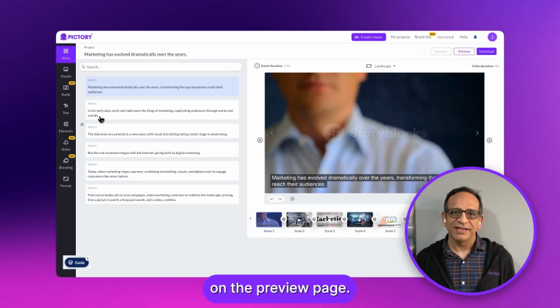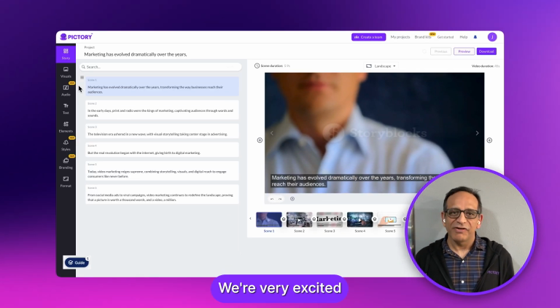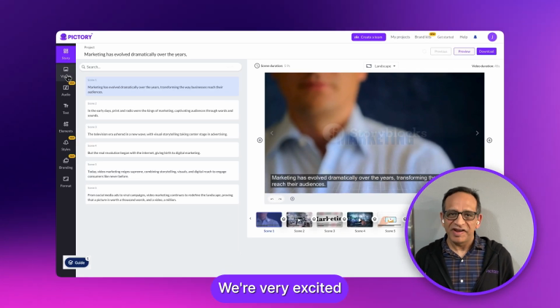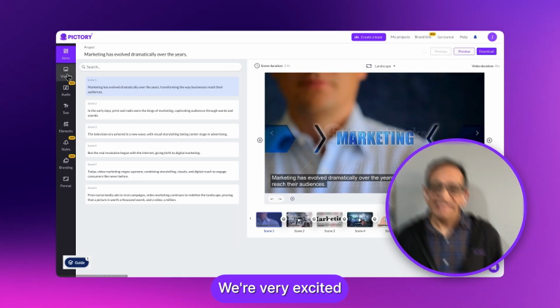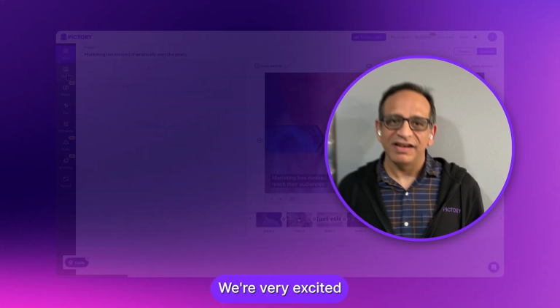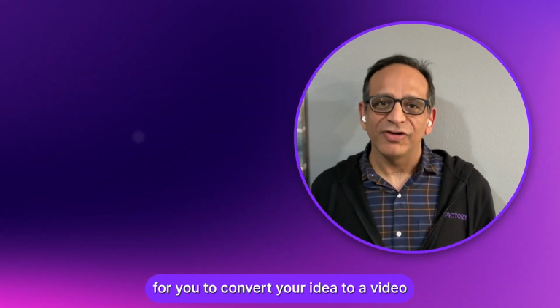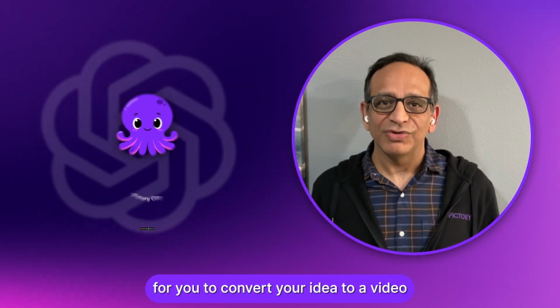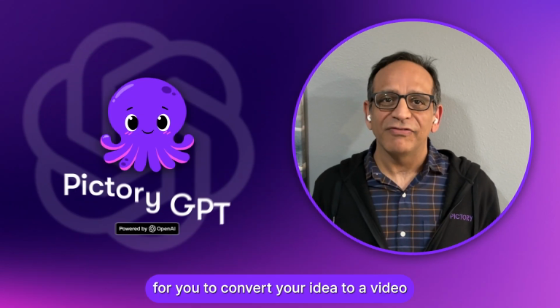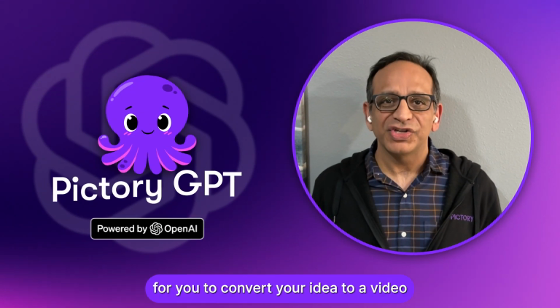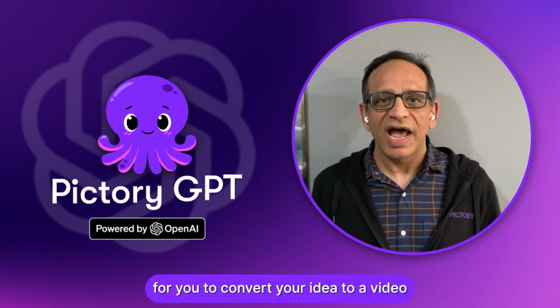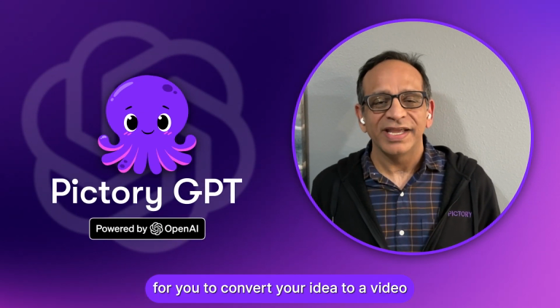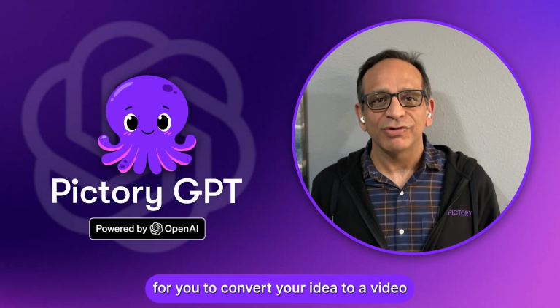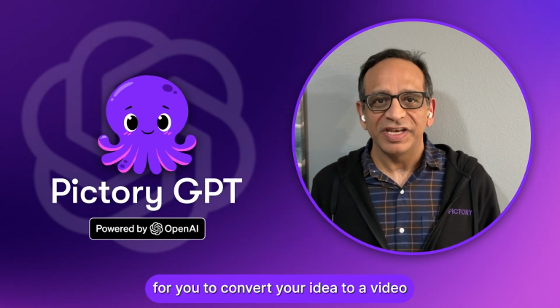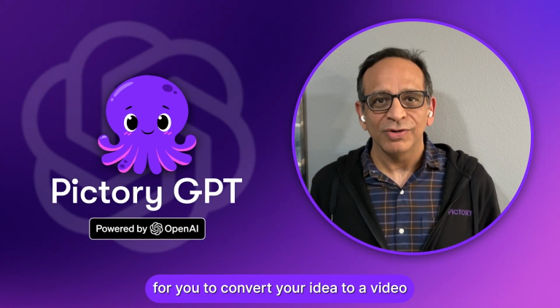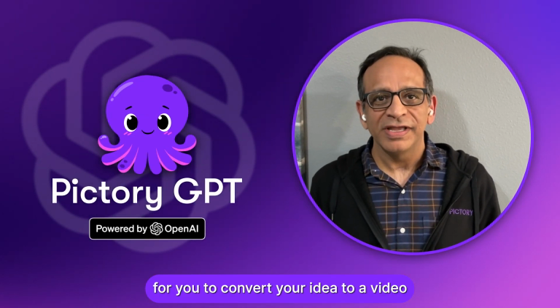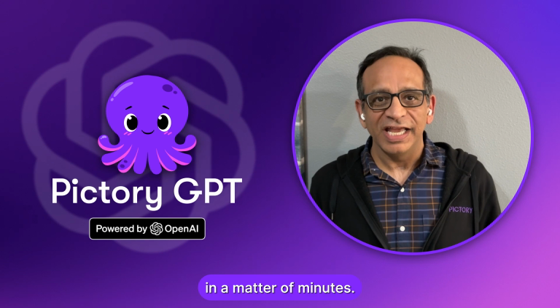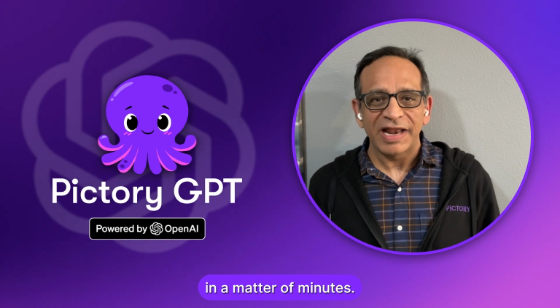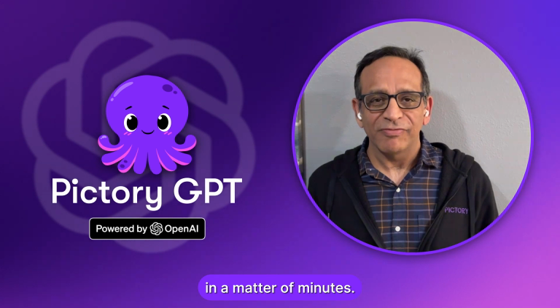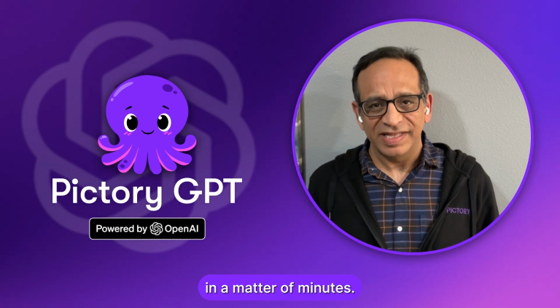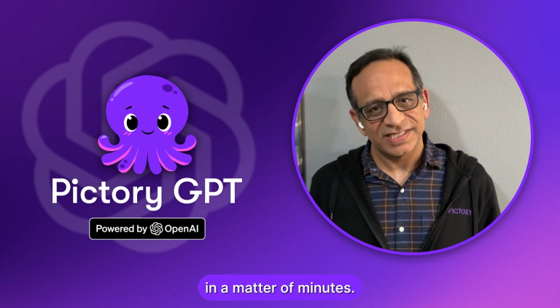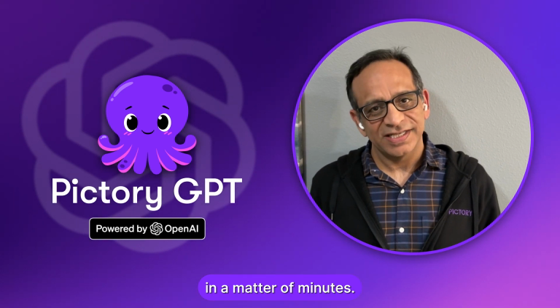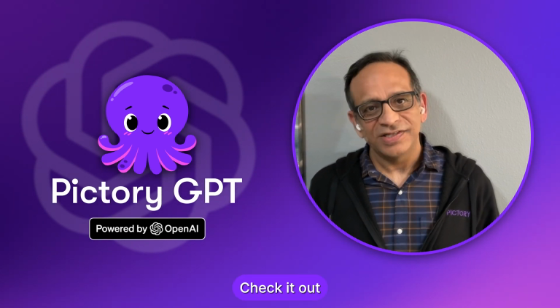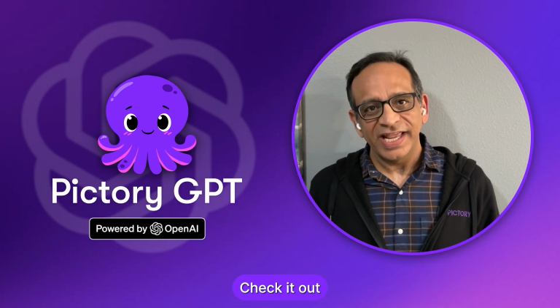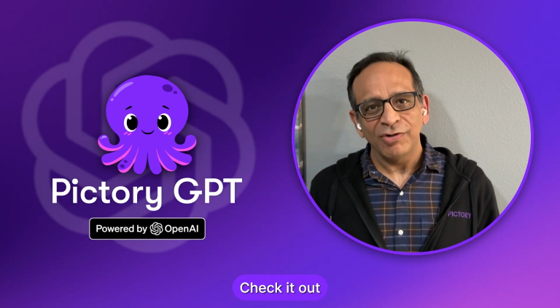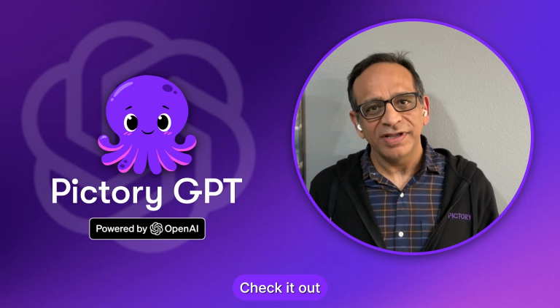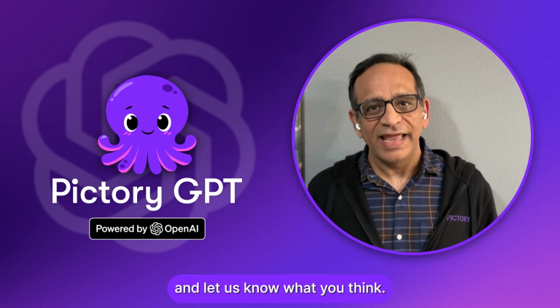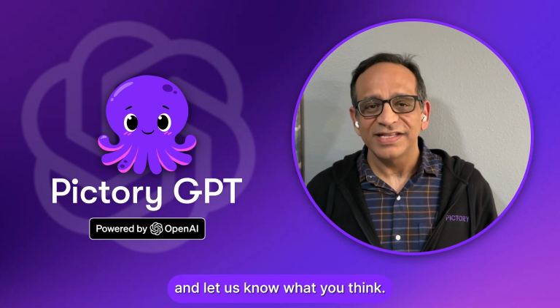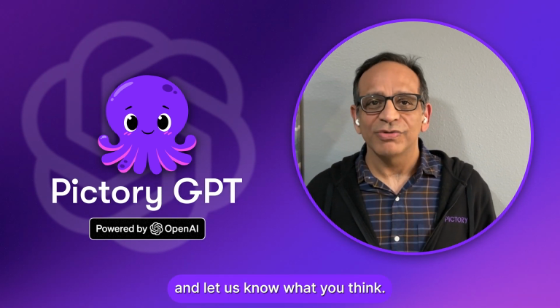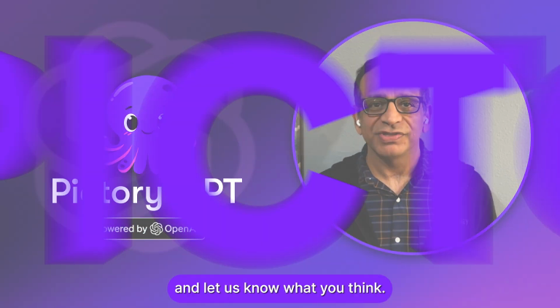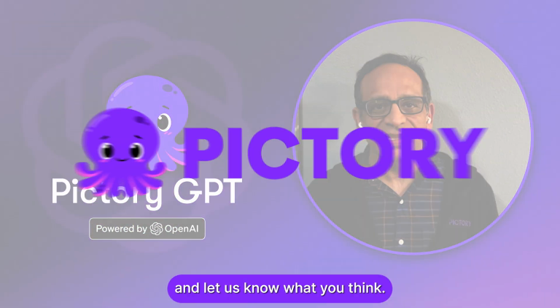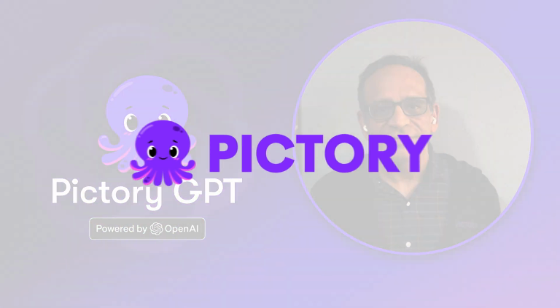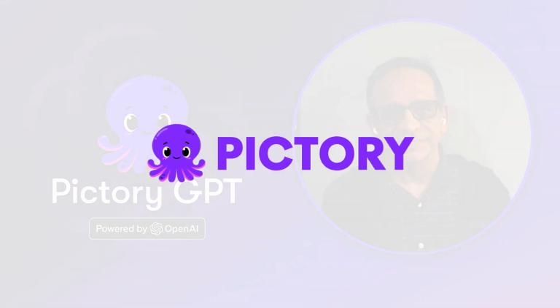We're very excited for you to convert your idea to a video in a matter of minutes. Check it out and let us know what you think. Thank you.